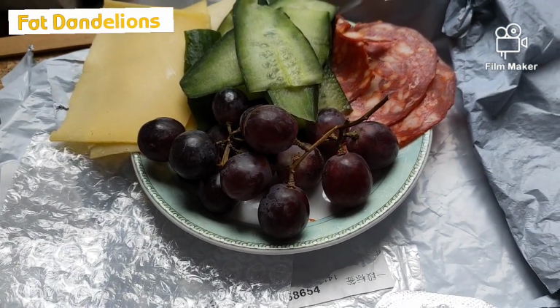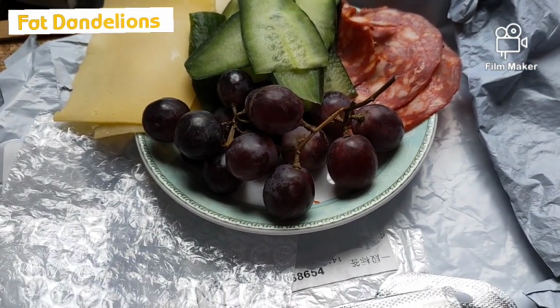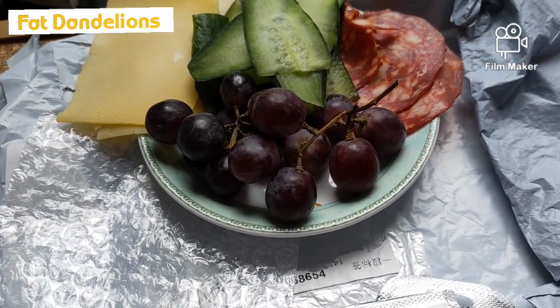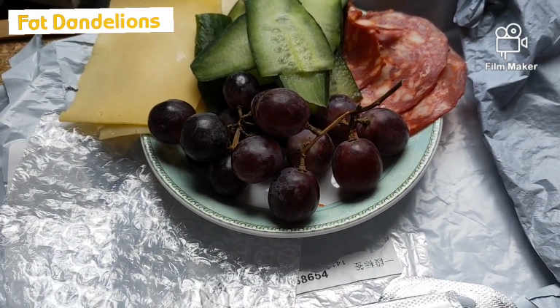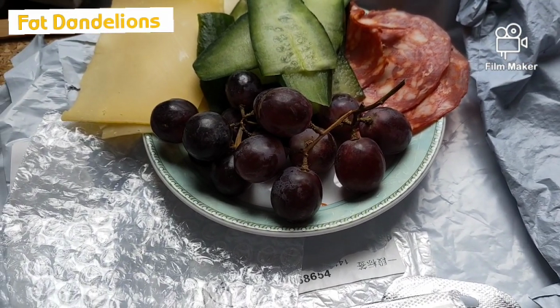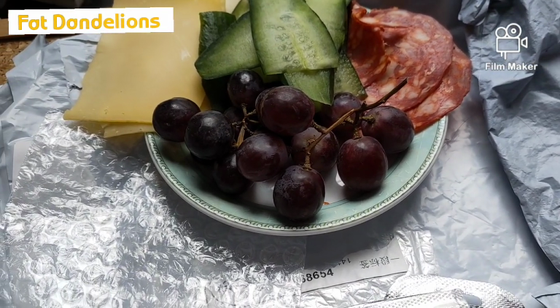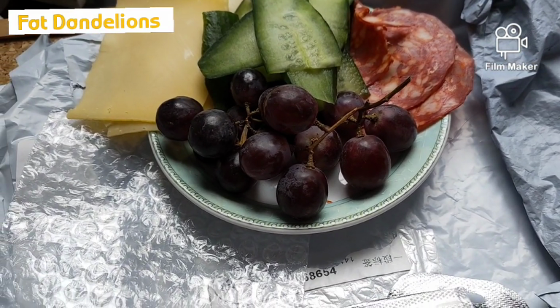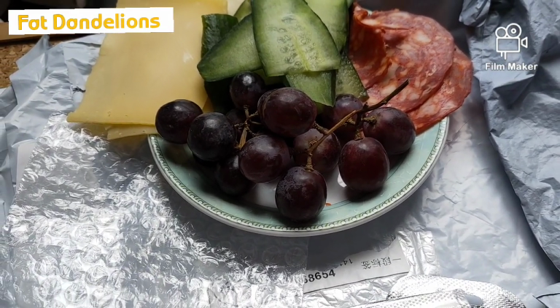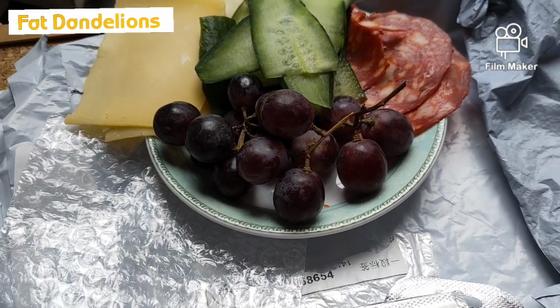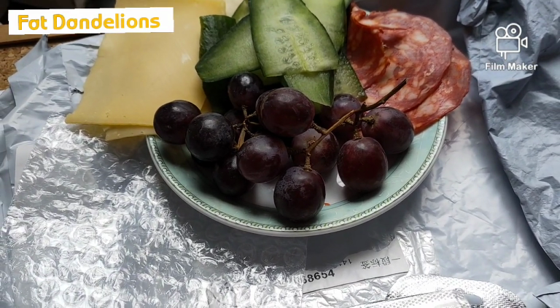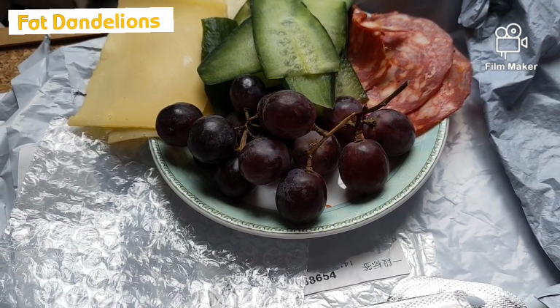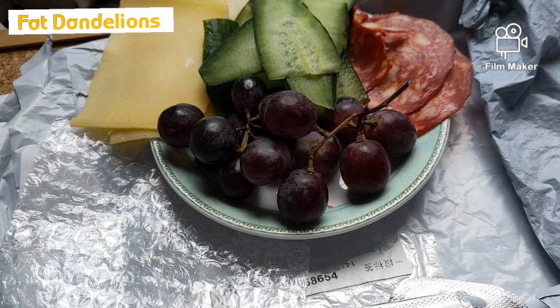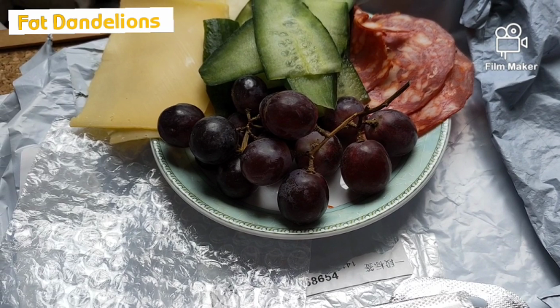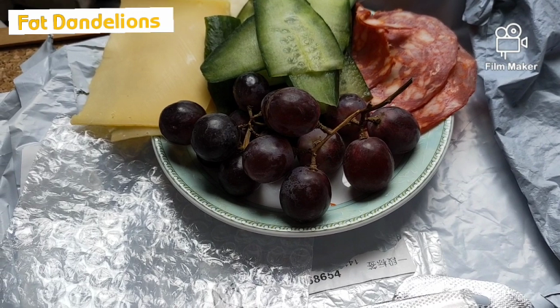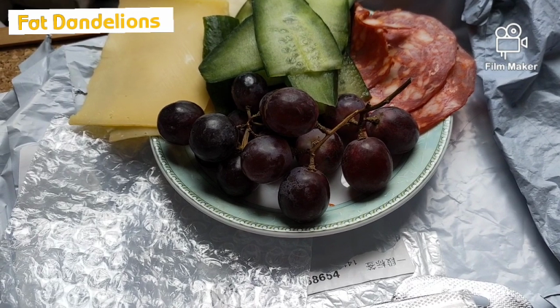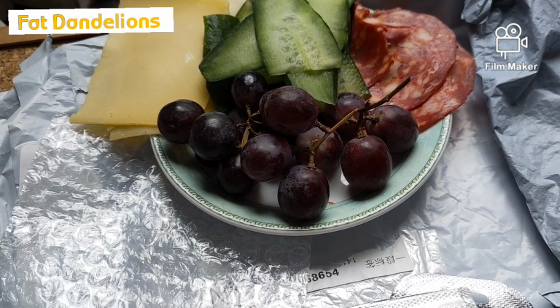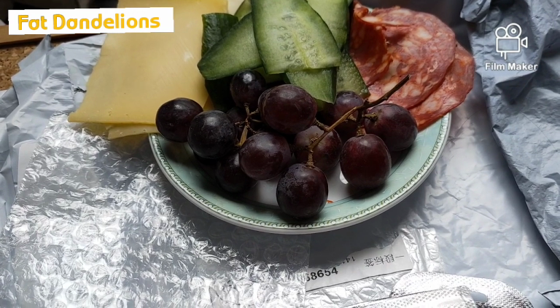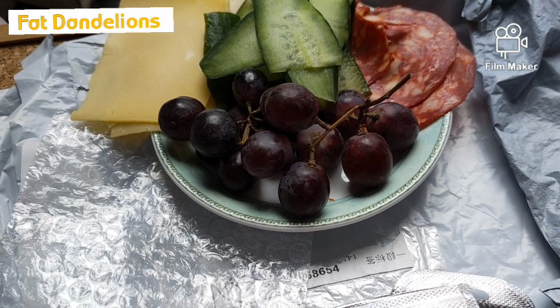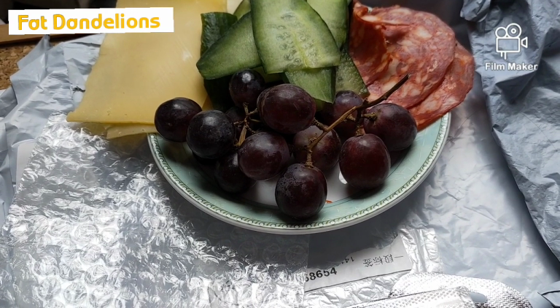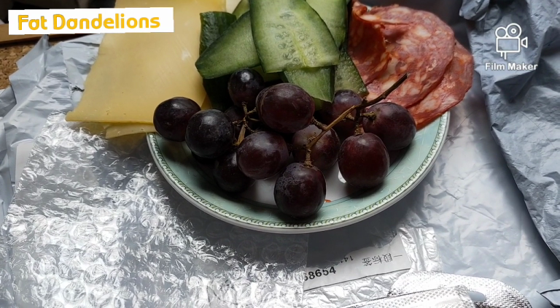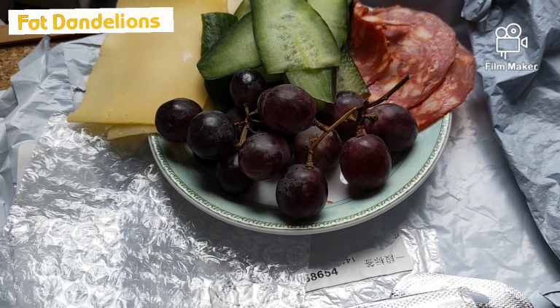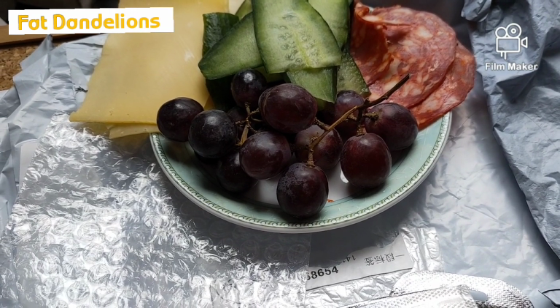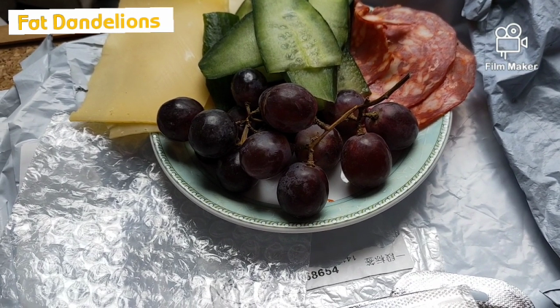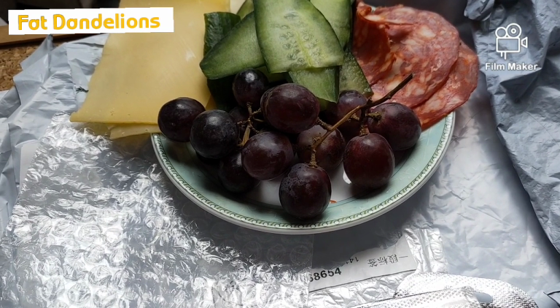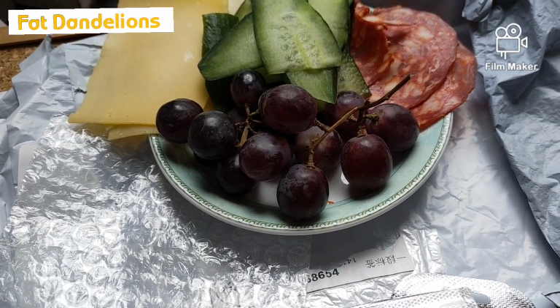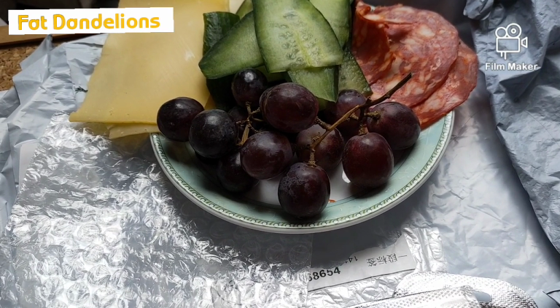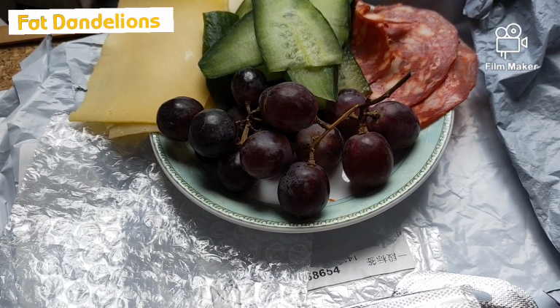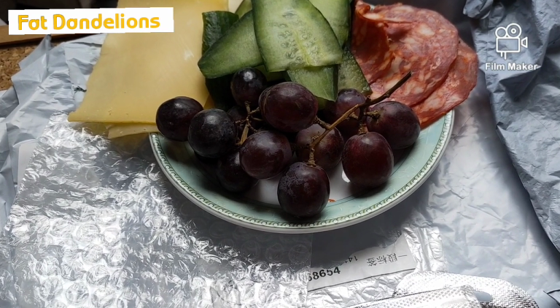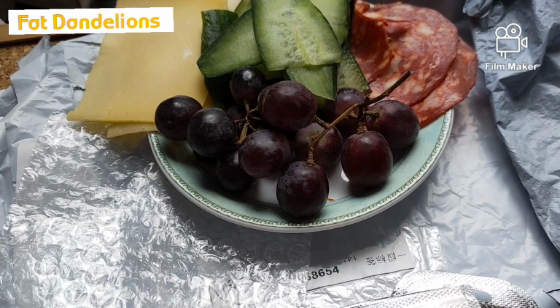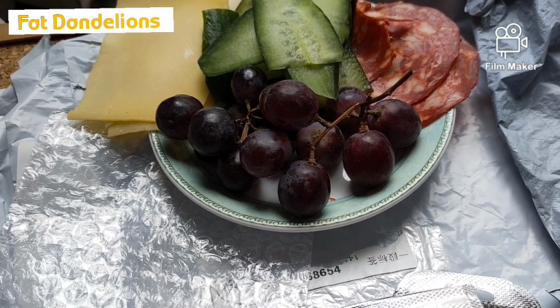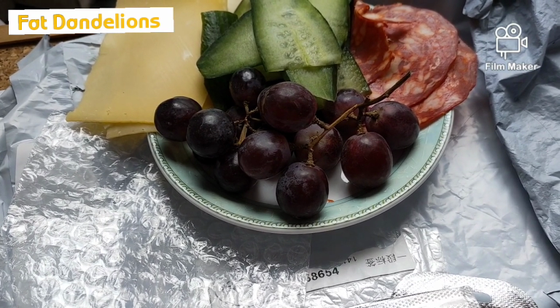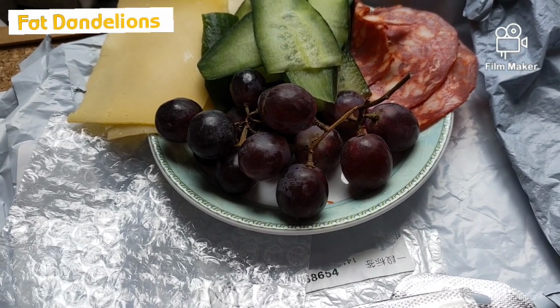Welcome to my channel, Fat Dandelions. My name is Mildred Lee and I think my voice is getting a bit better.